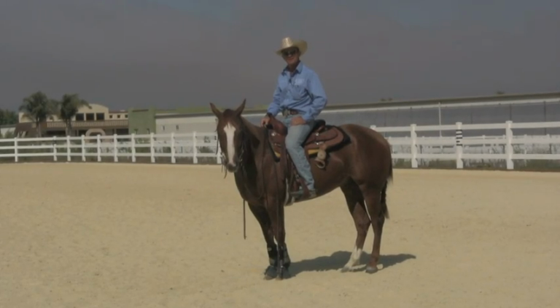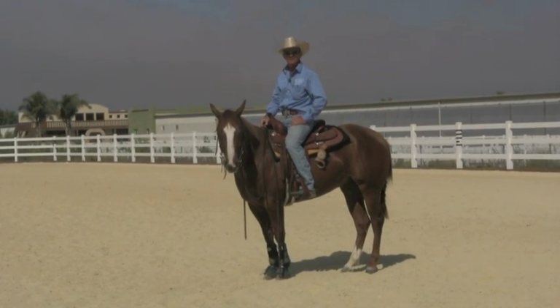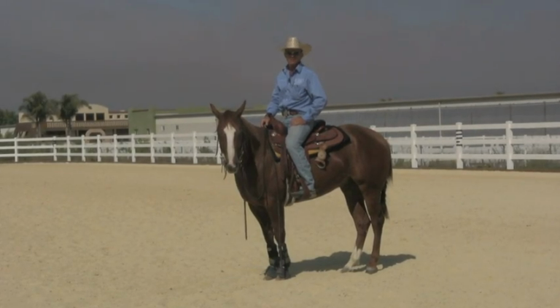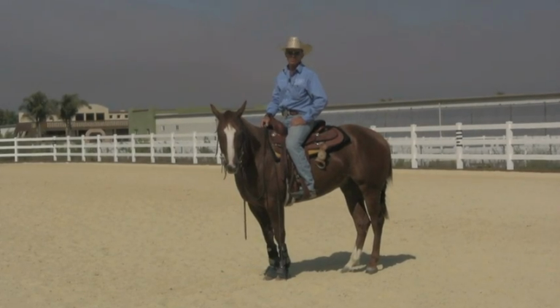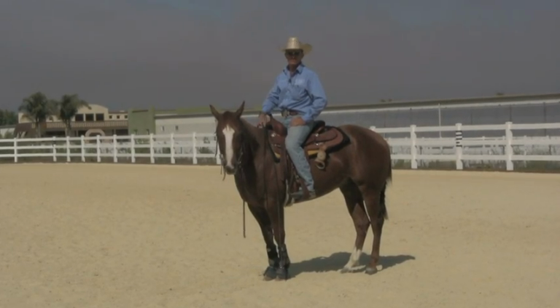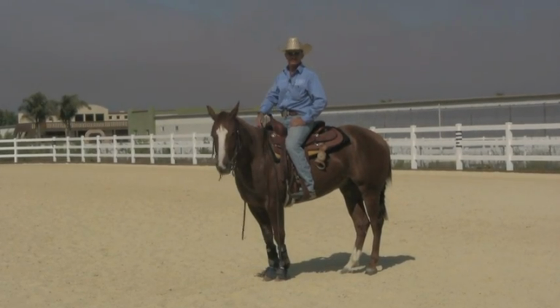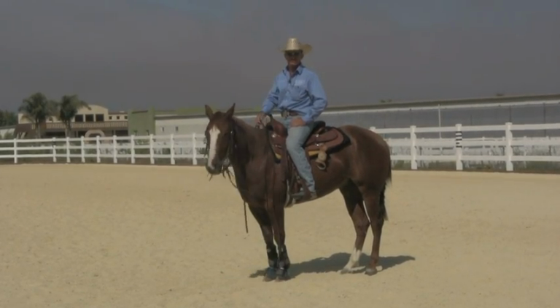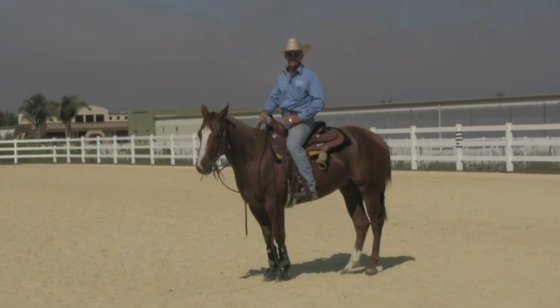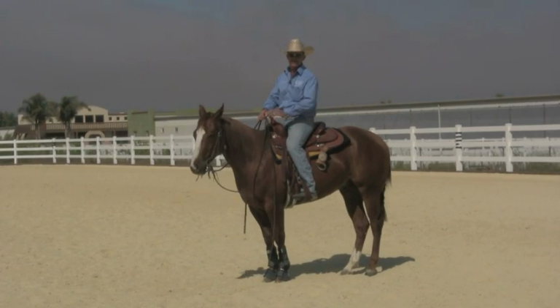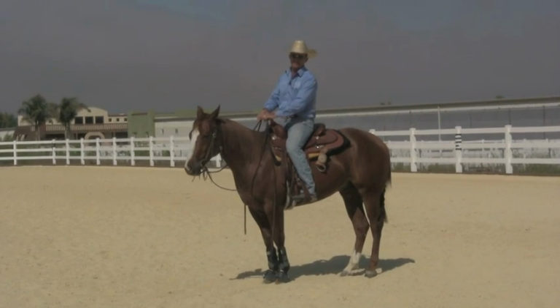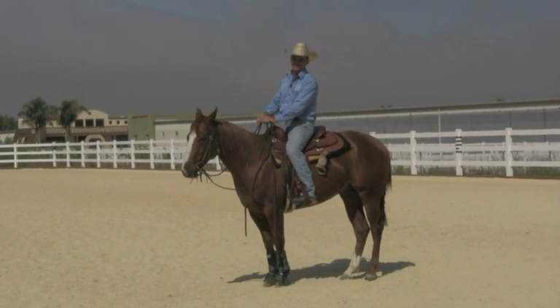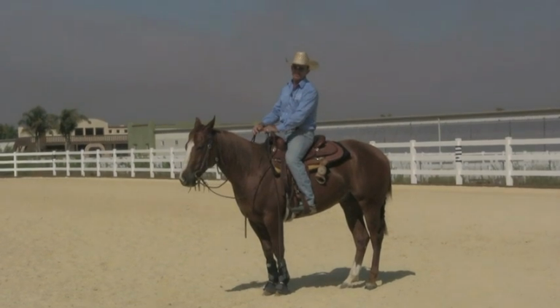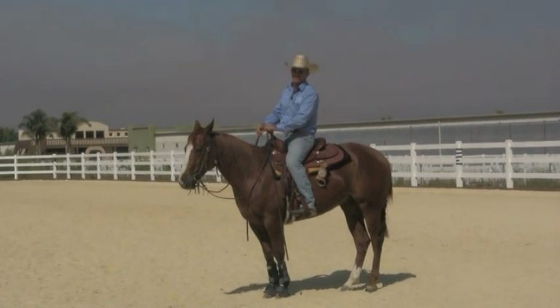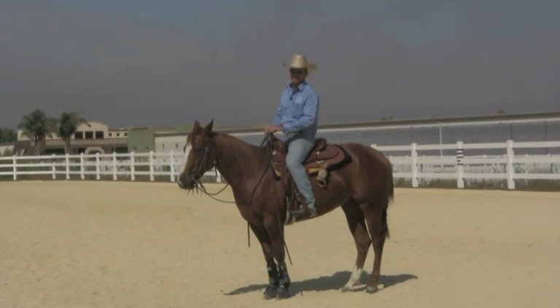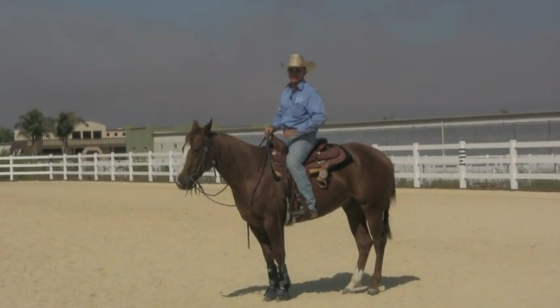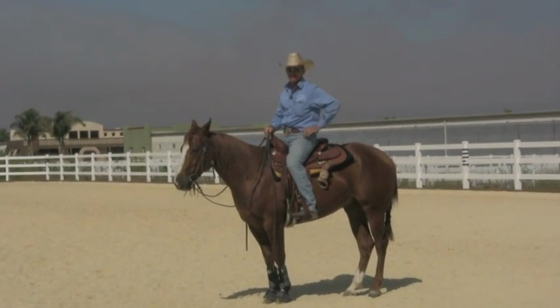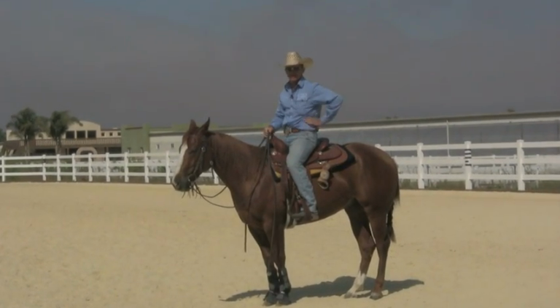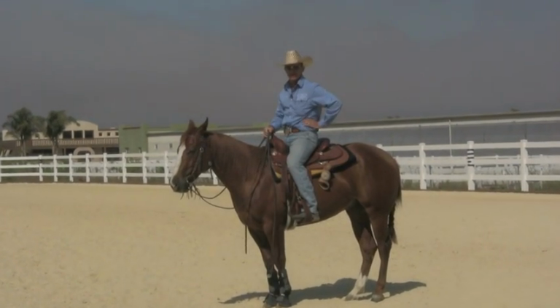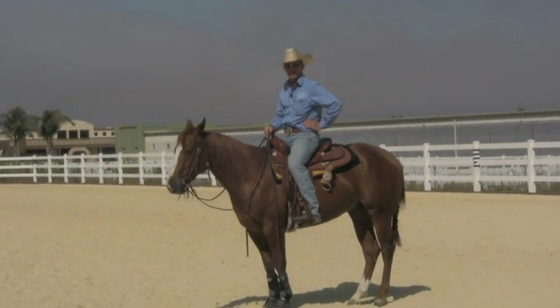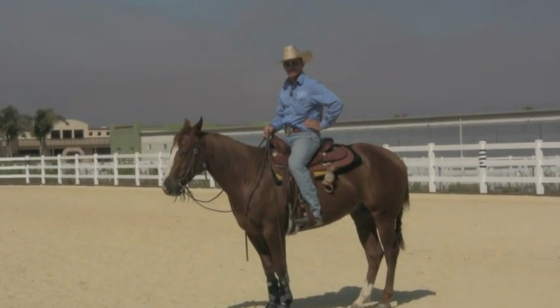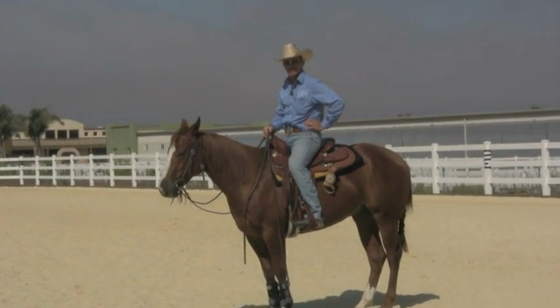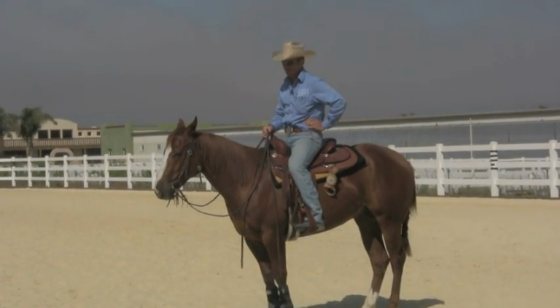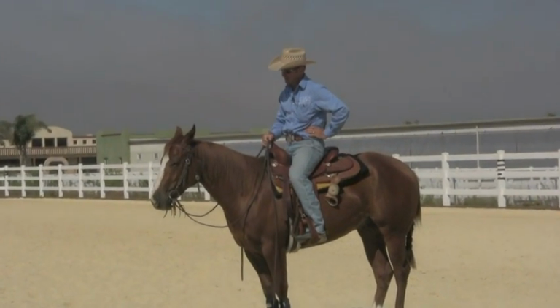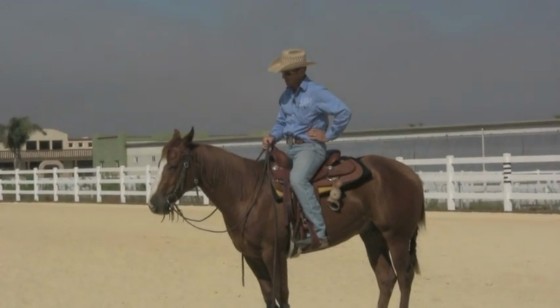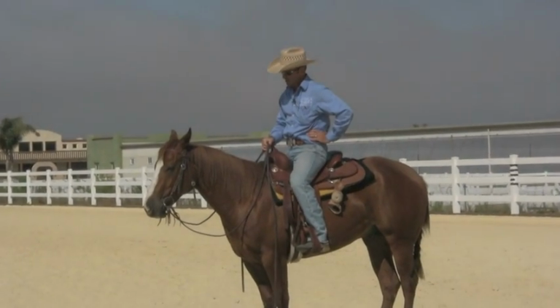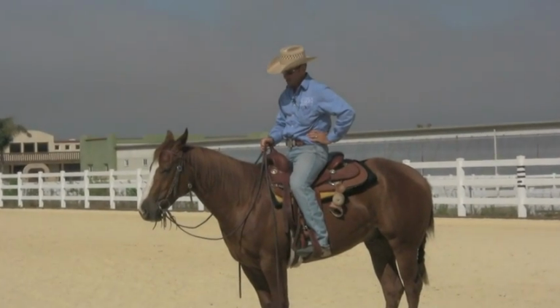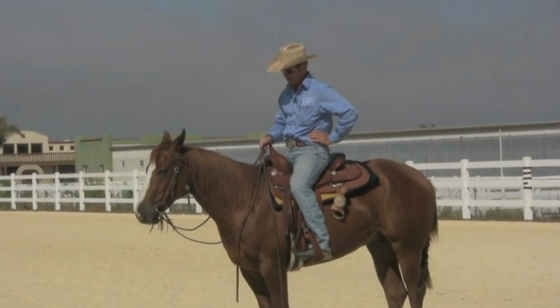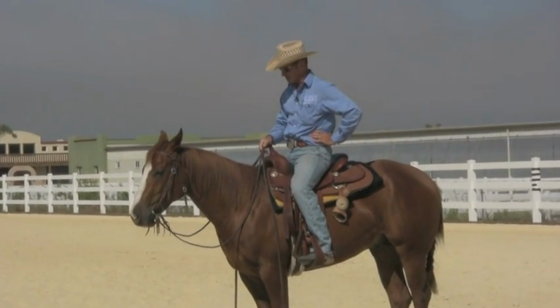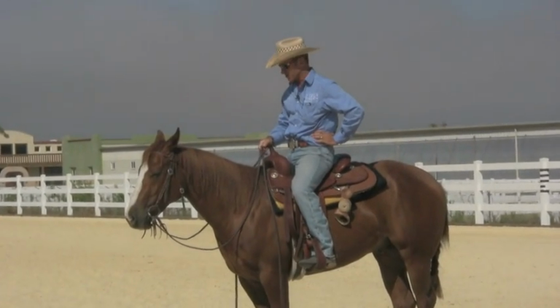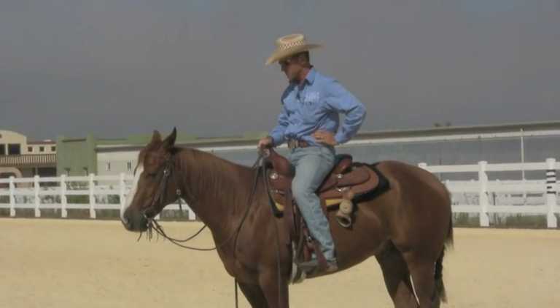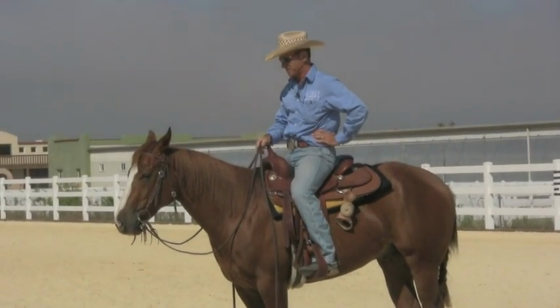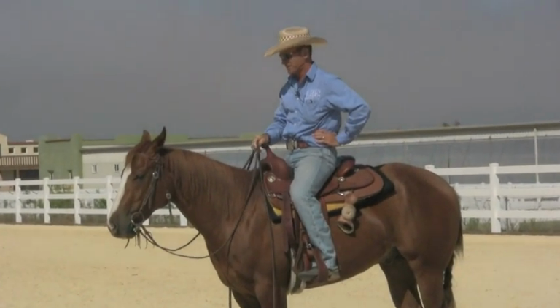G'day, I'm Warwick Schiller and I've just got back from a couple of weeks of clinics in Australia and I wanted to share some little stories about that.